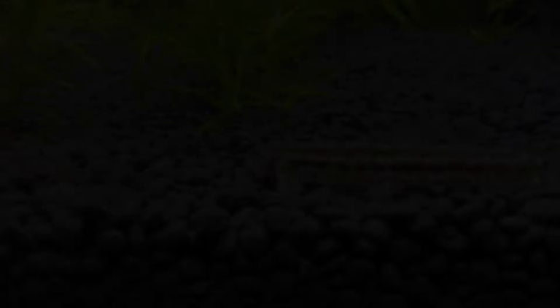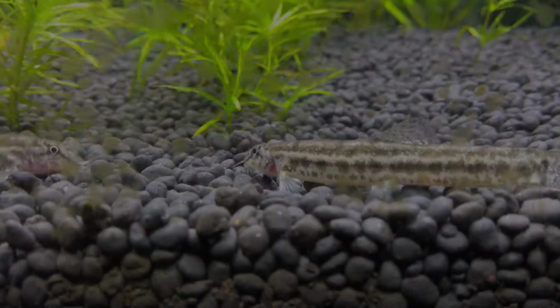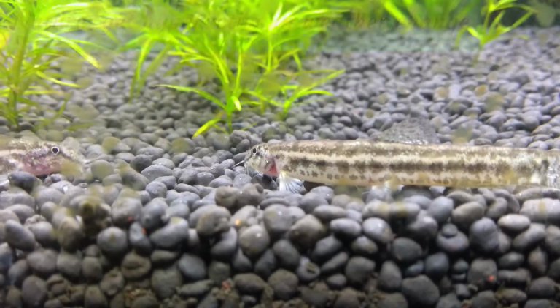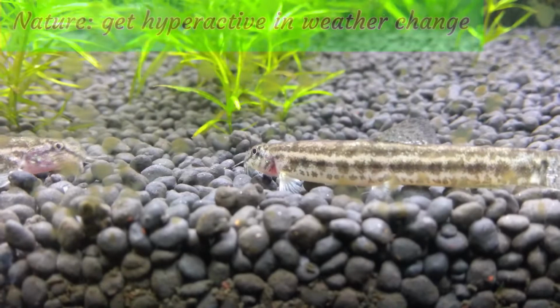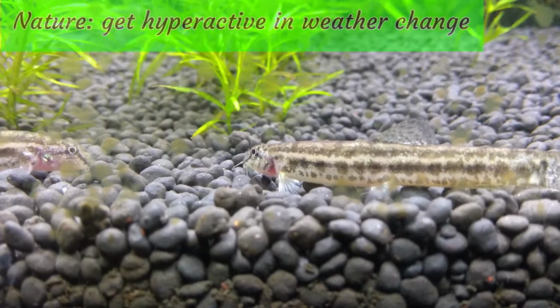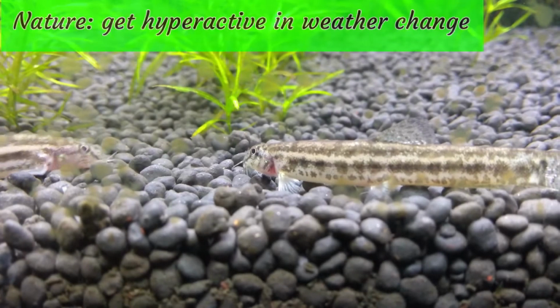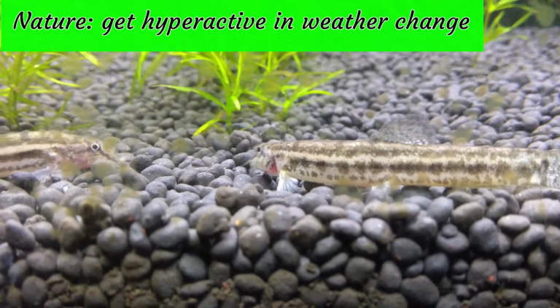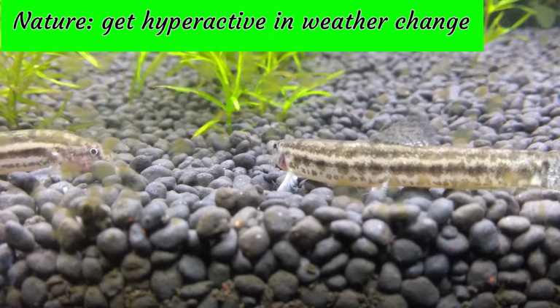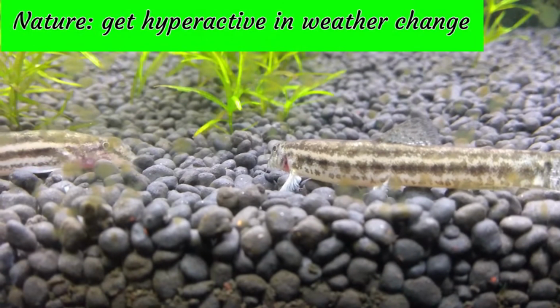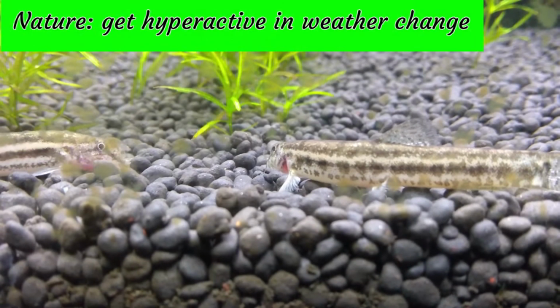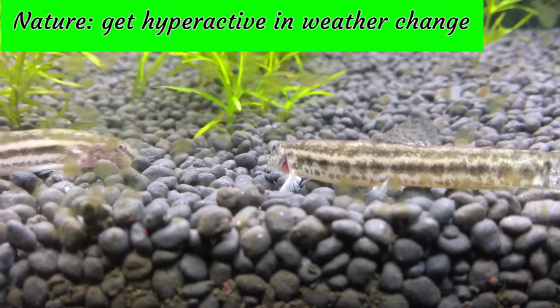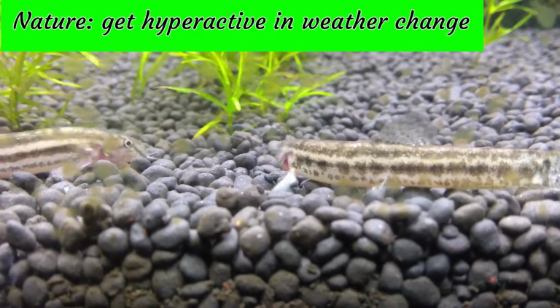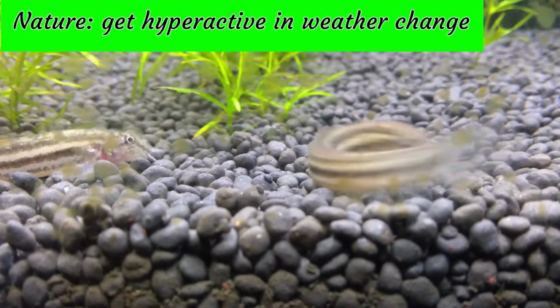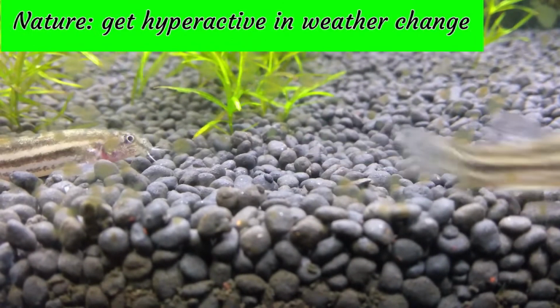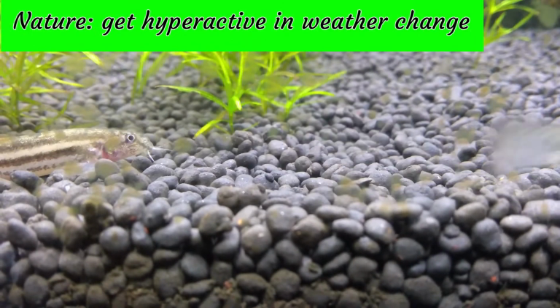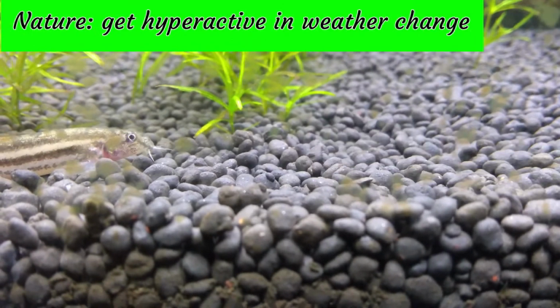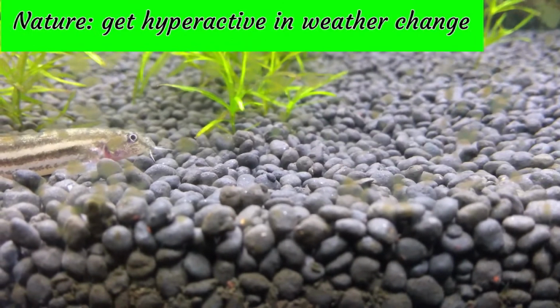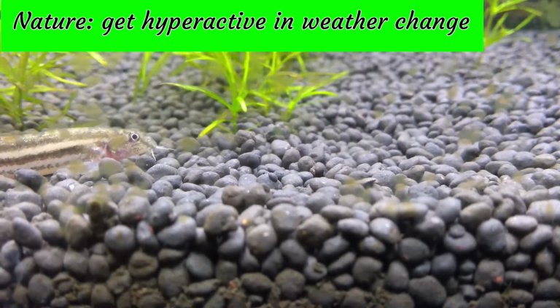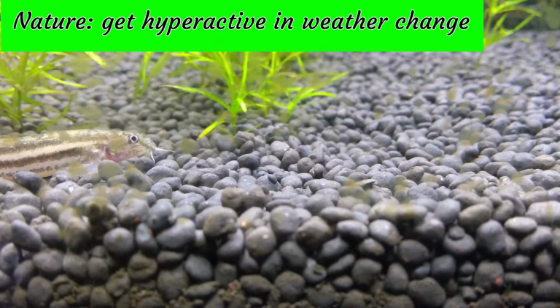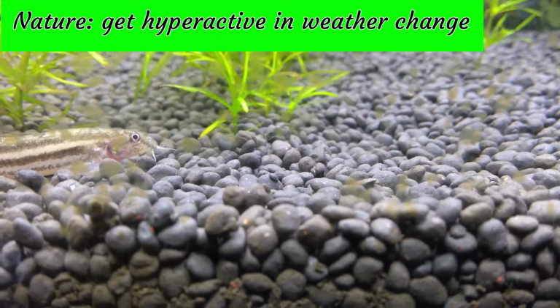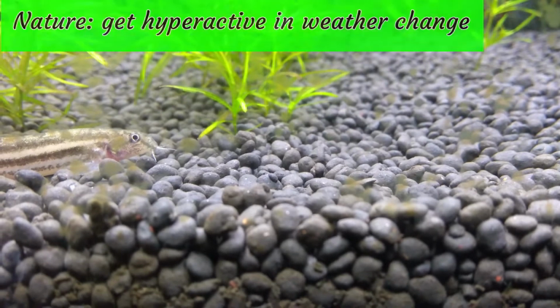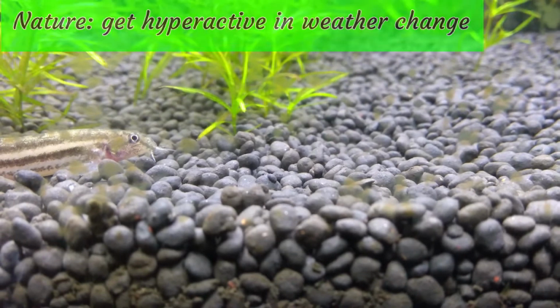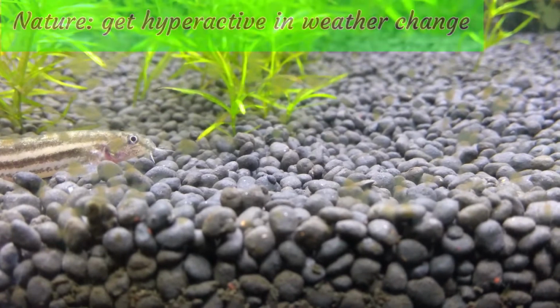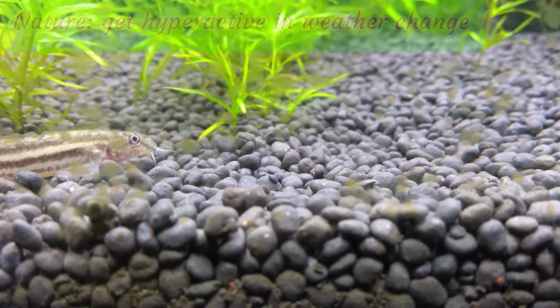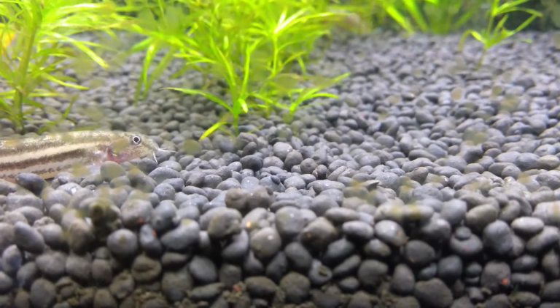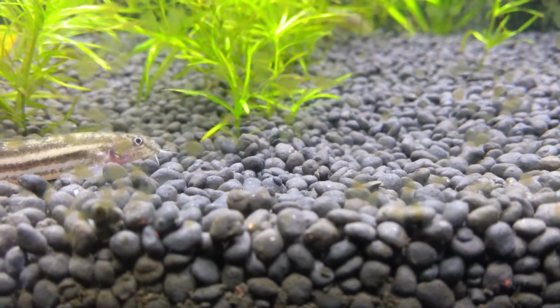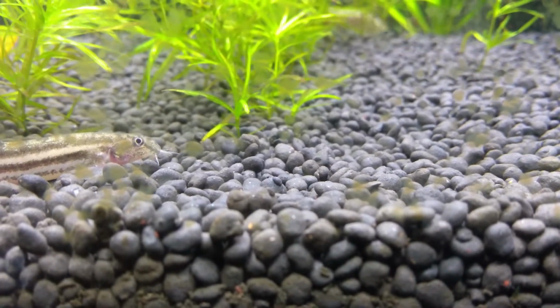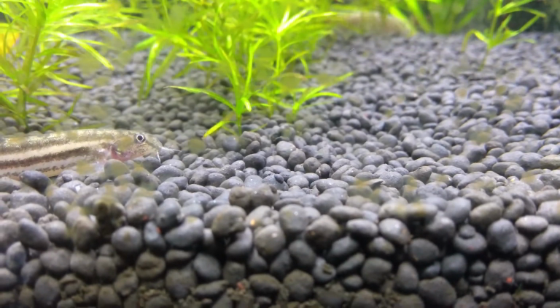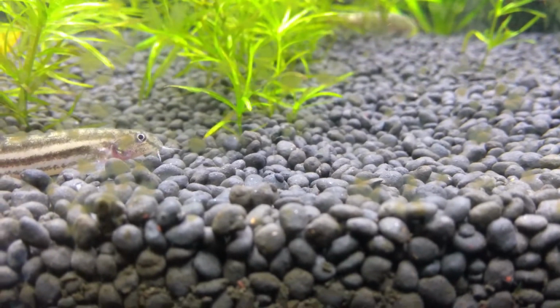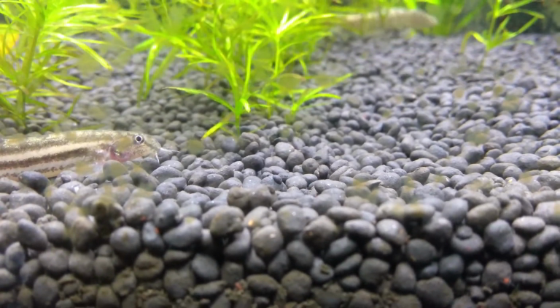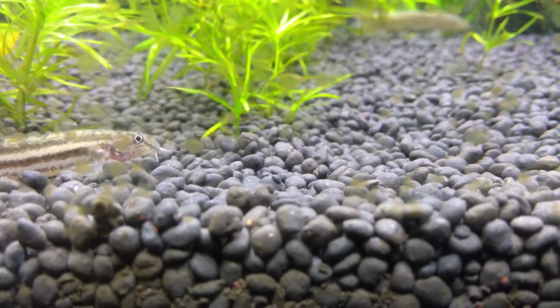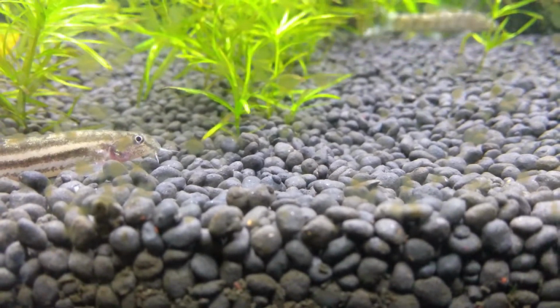They get the name Weather Fish due to their instinct of getting hyperactive whenever there is a change in the weather.